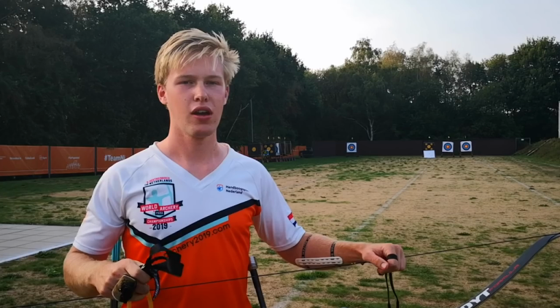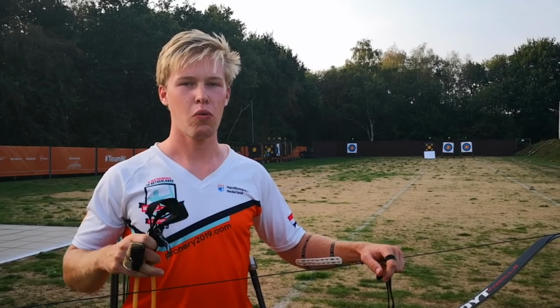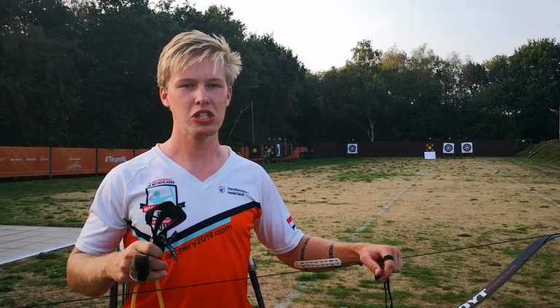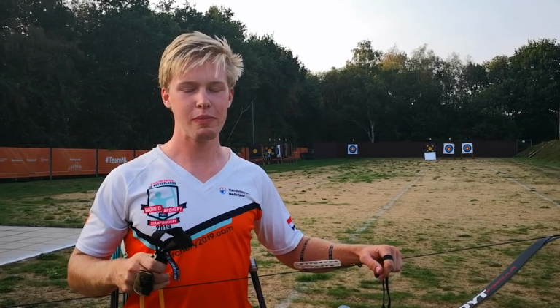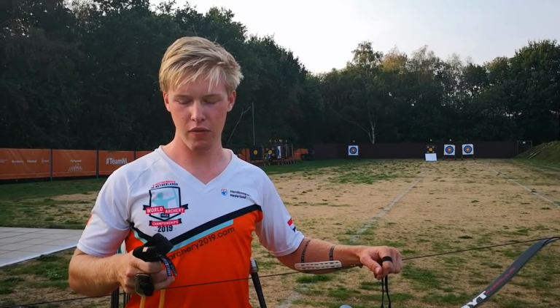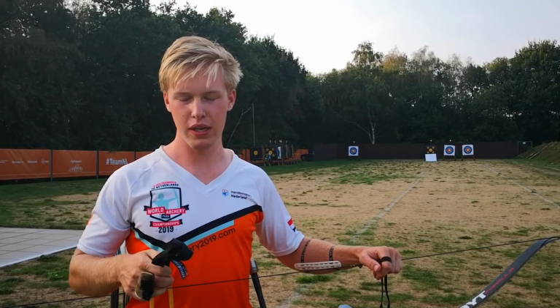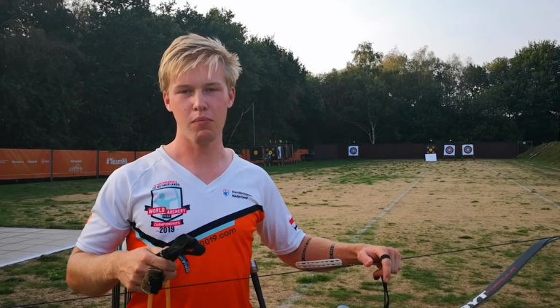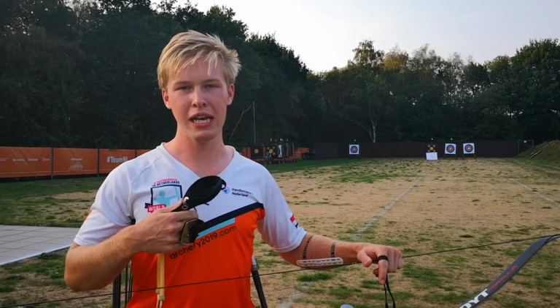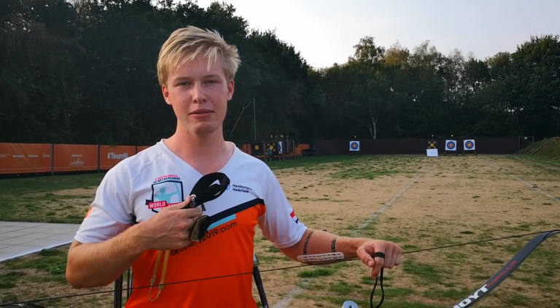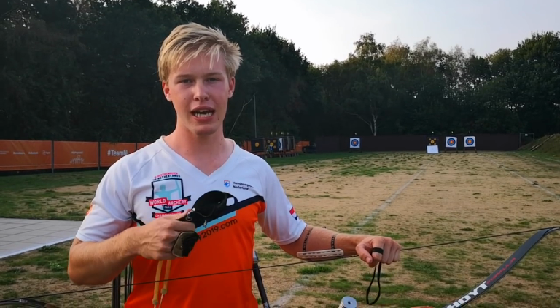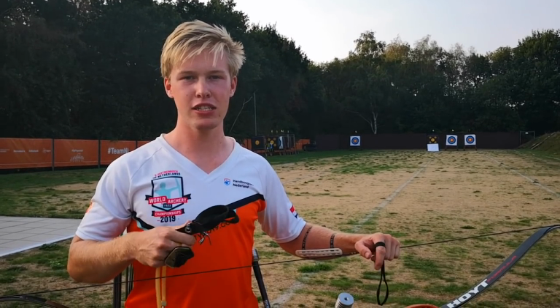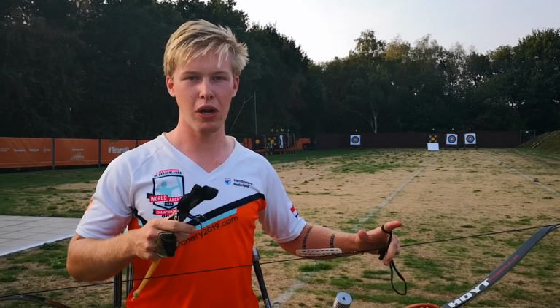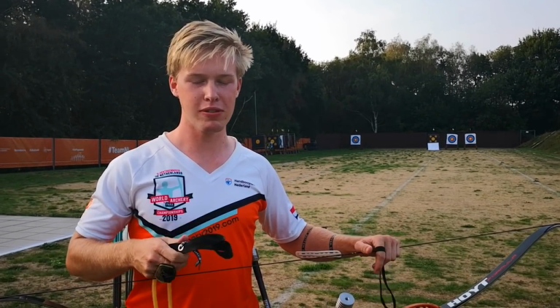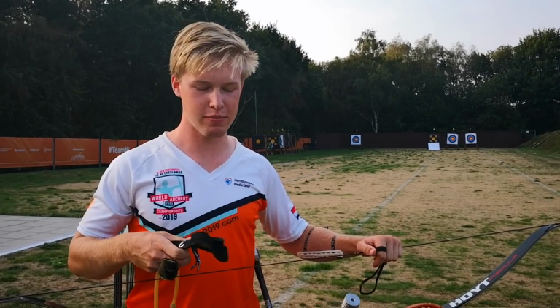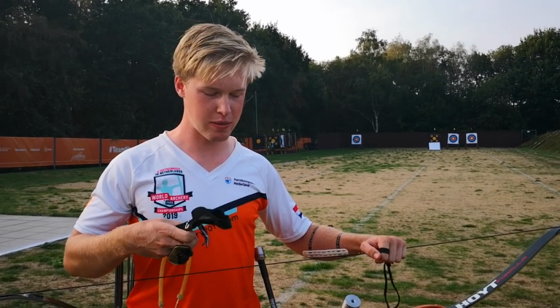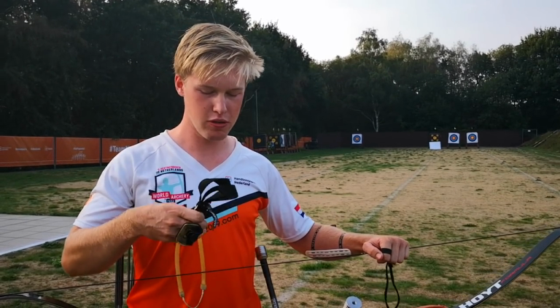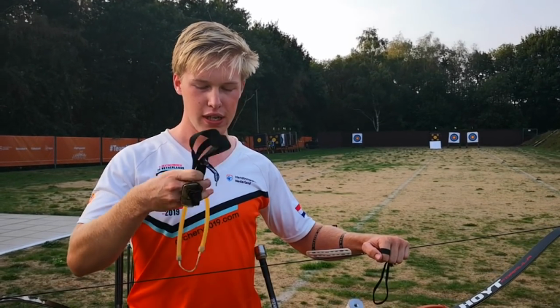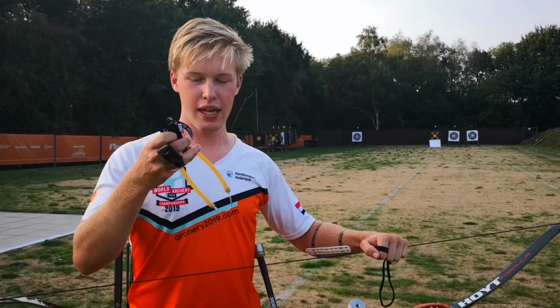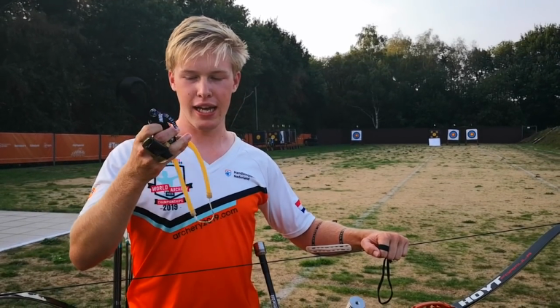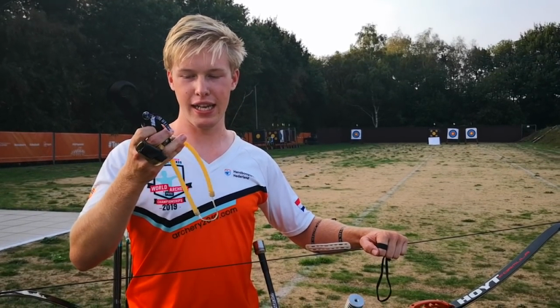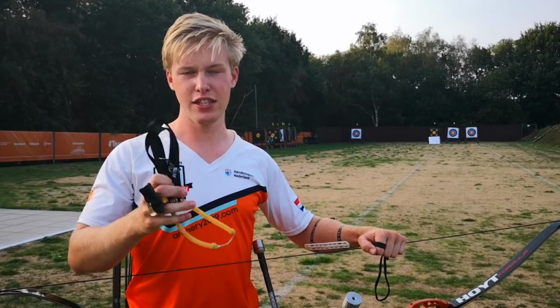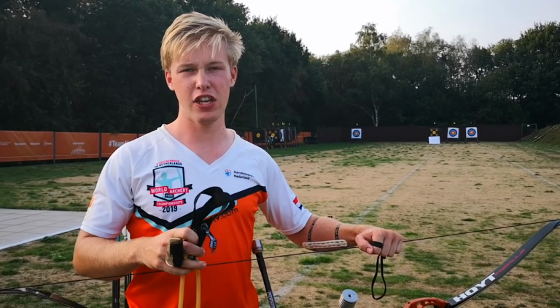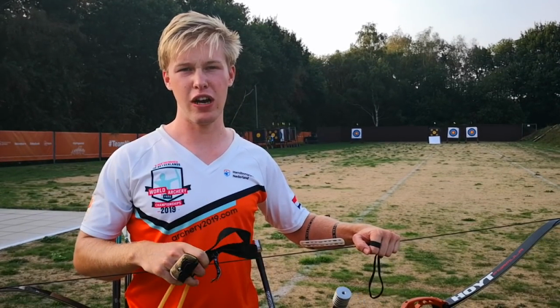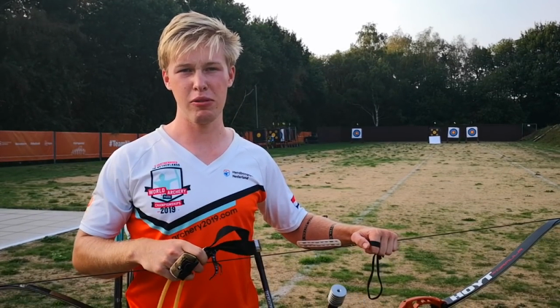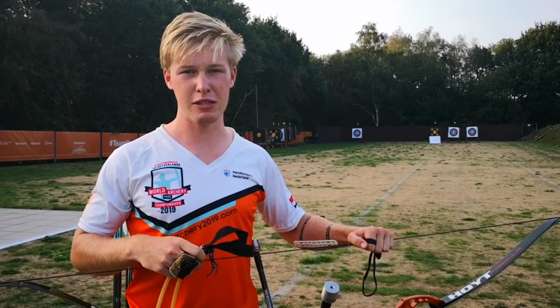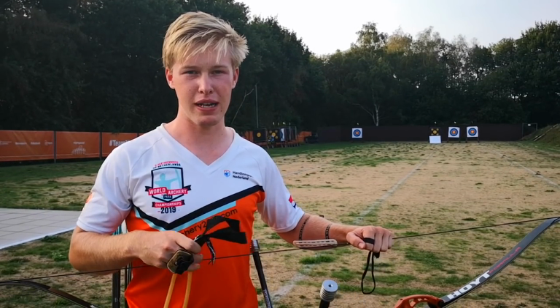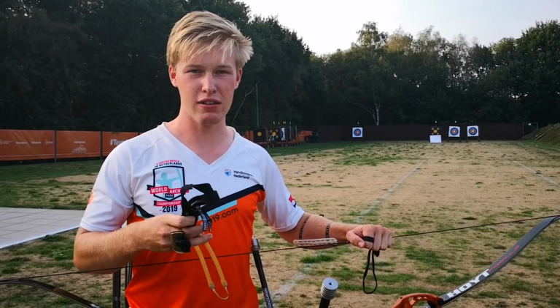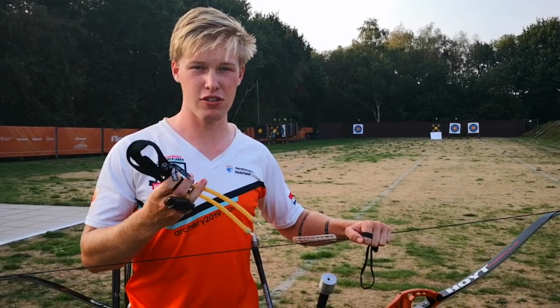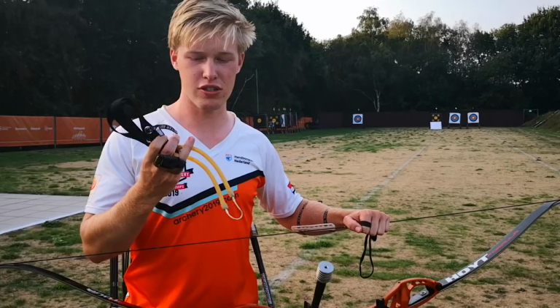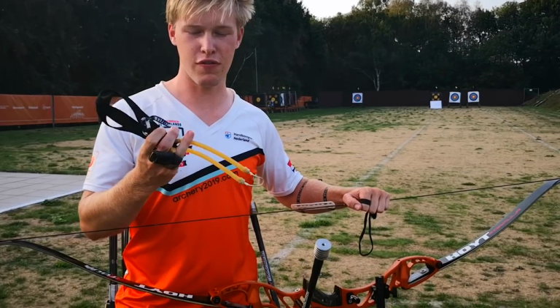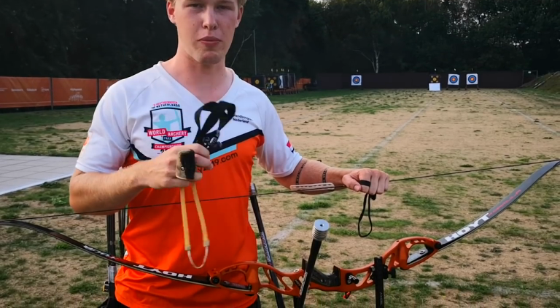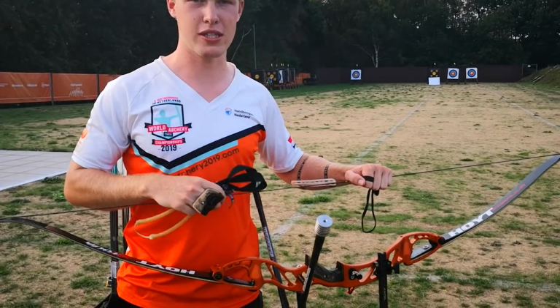What's up everyone, my name is Gijs, welcome to Tip of Trouble, and in this video I'm going to explain how to use the Foremaster.